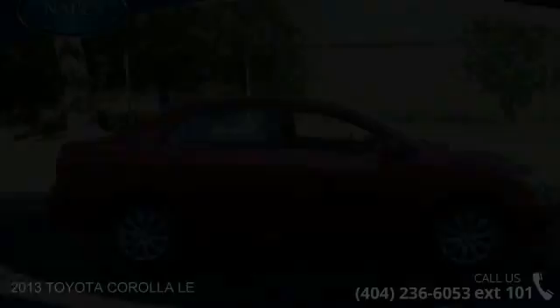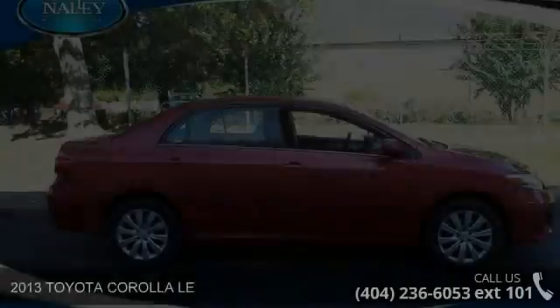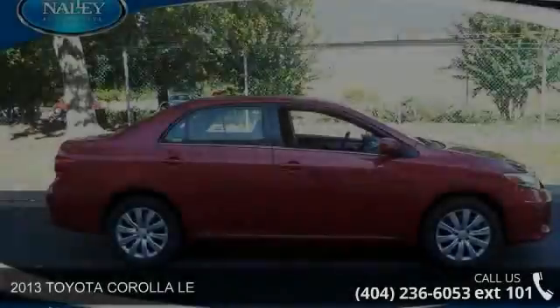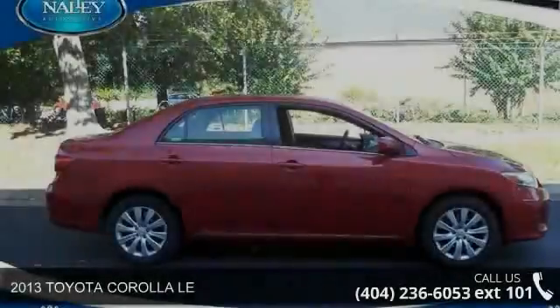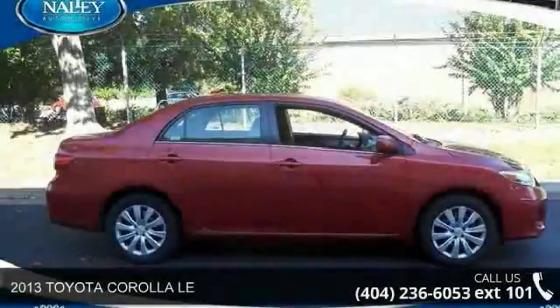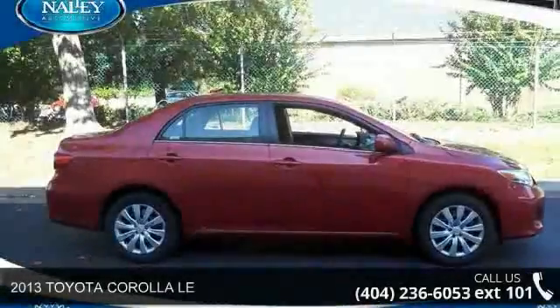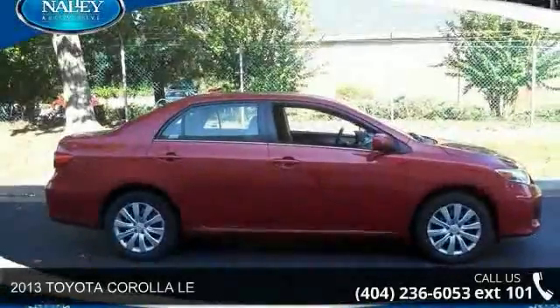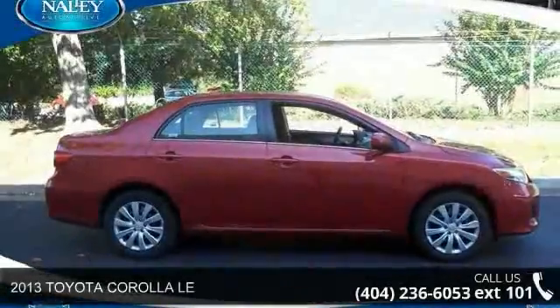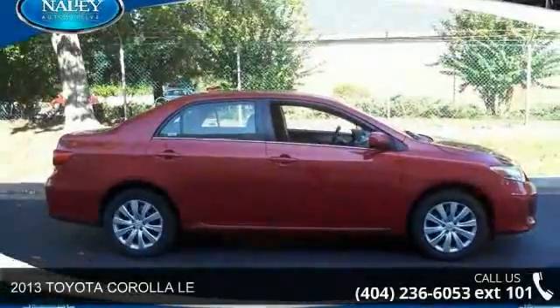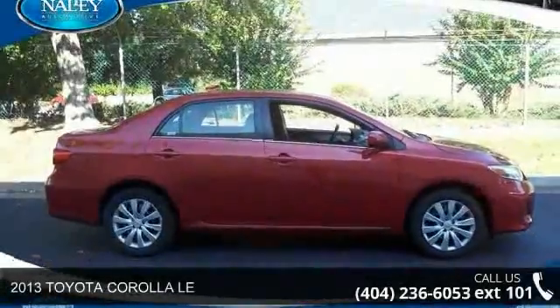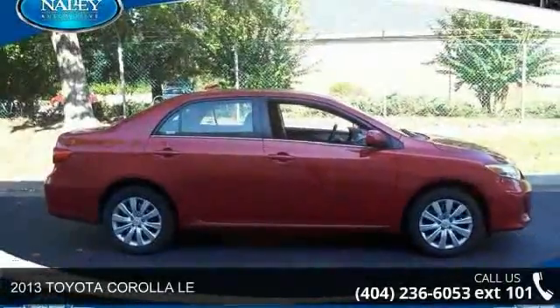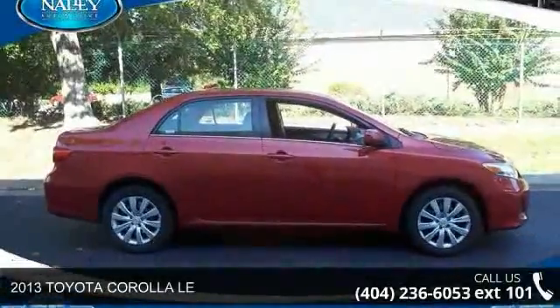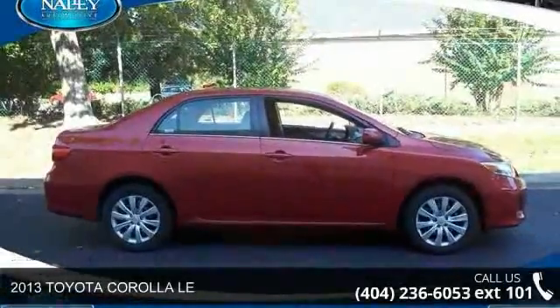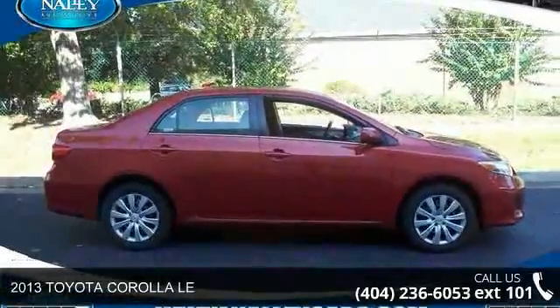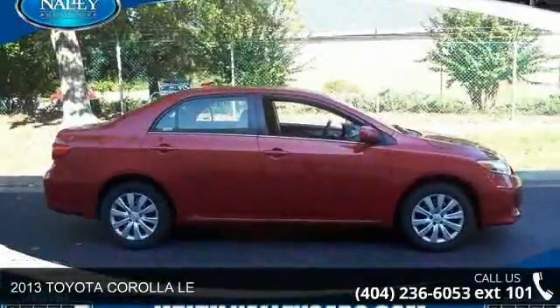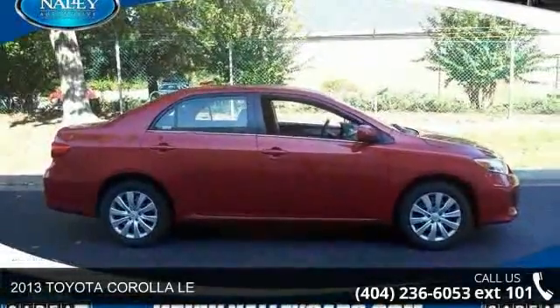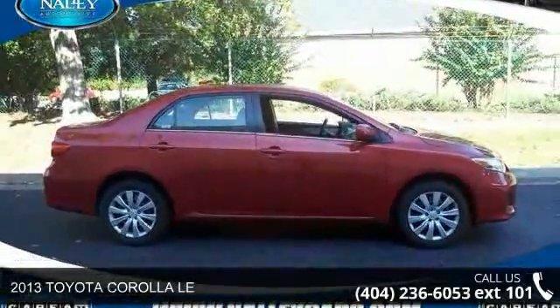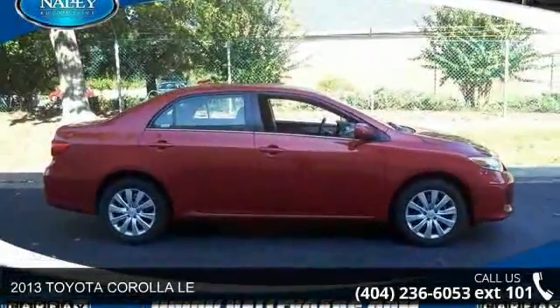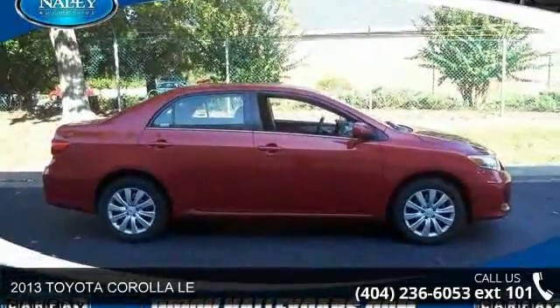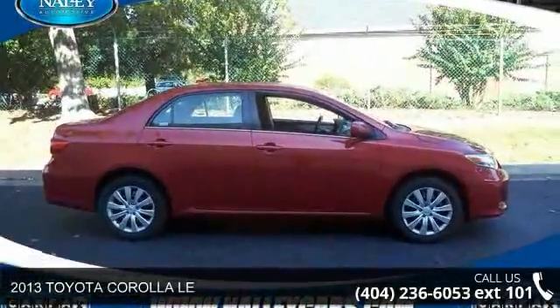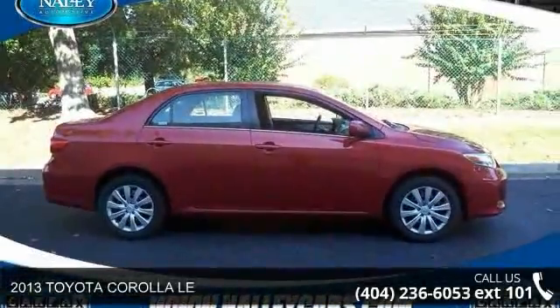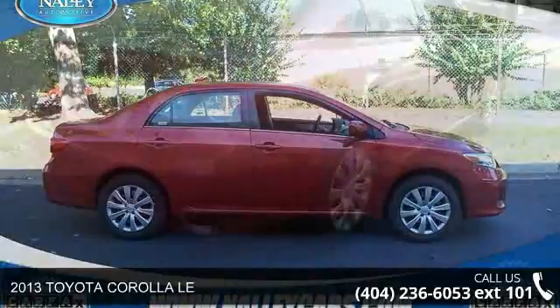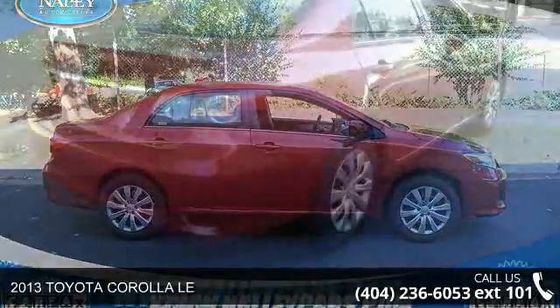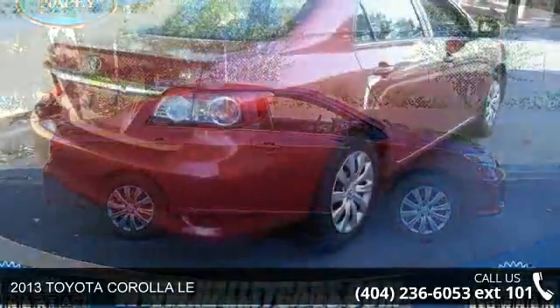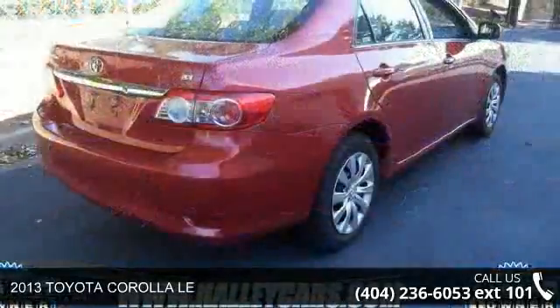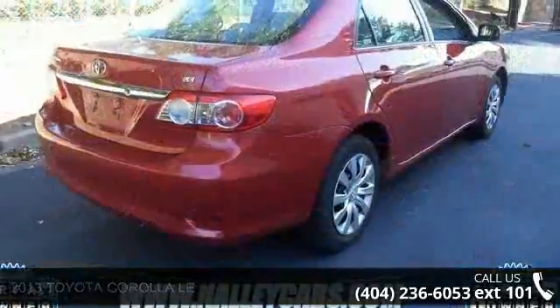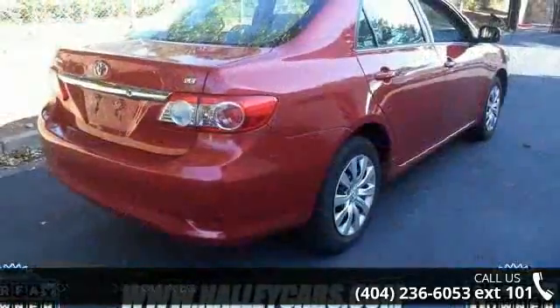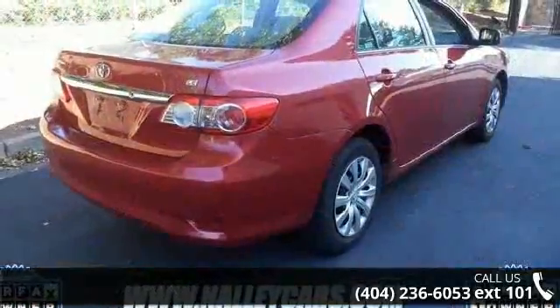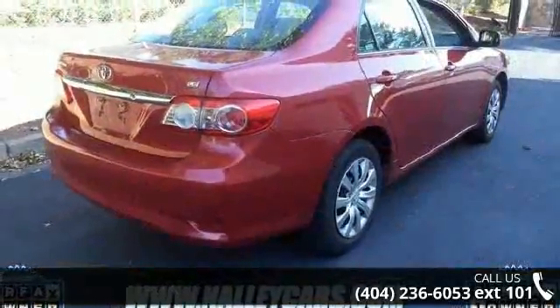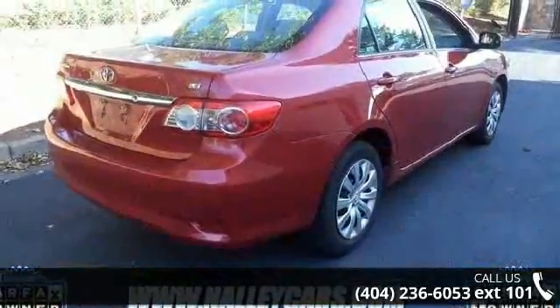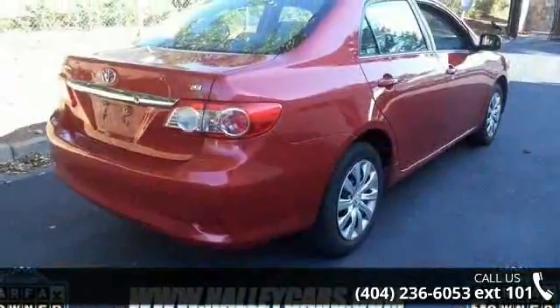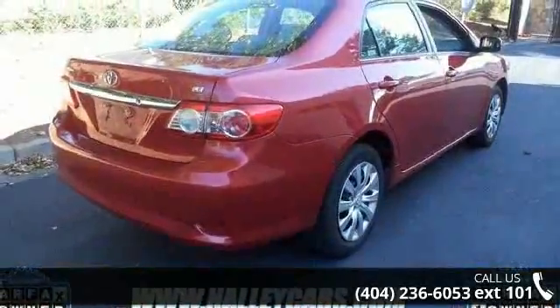Arrive in style with this 2013 Toyota Corolla. If you are looking for a first-rate auto, this one could be yours today.